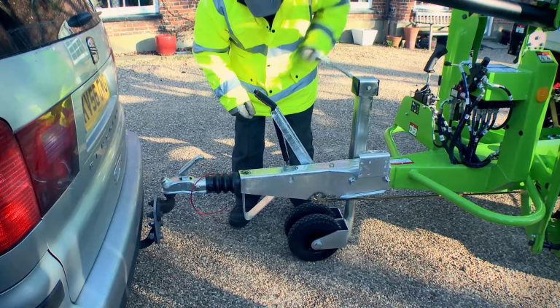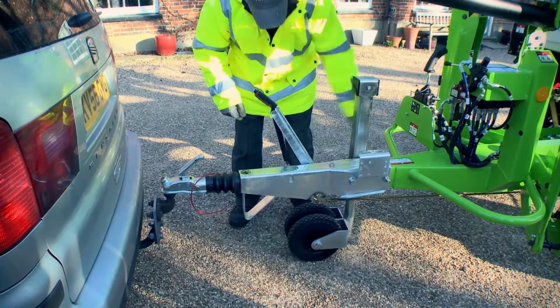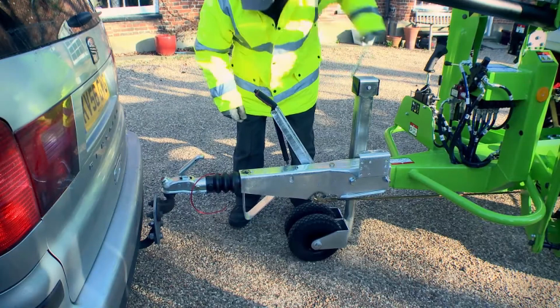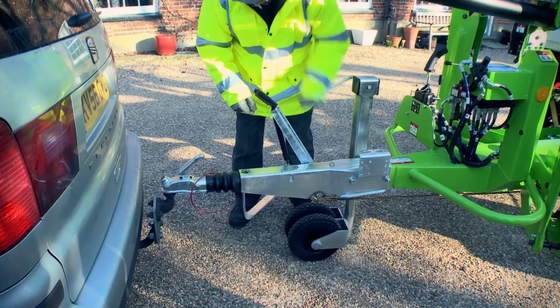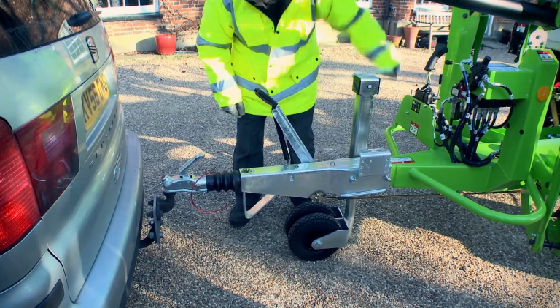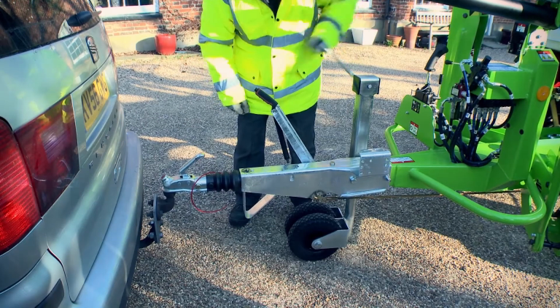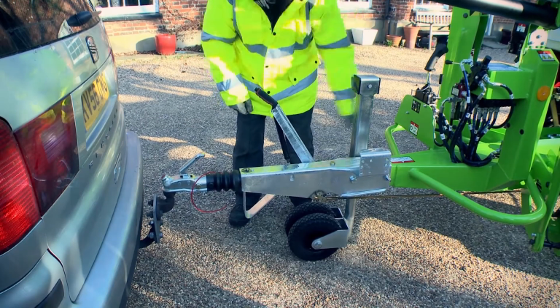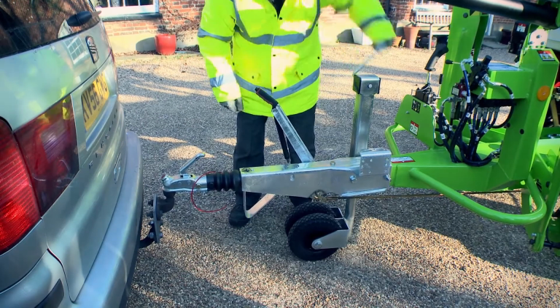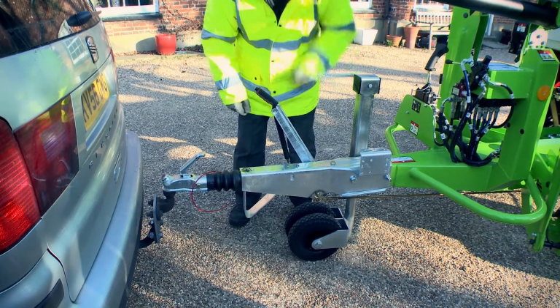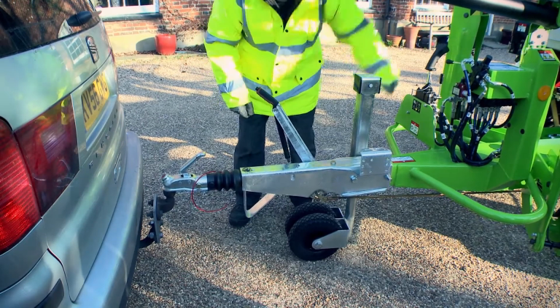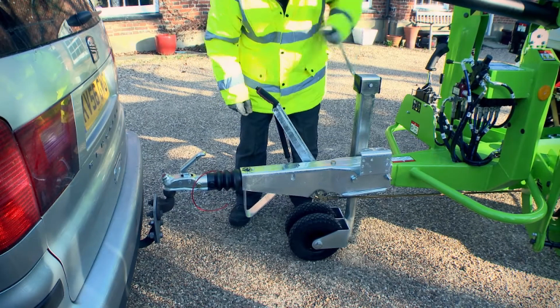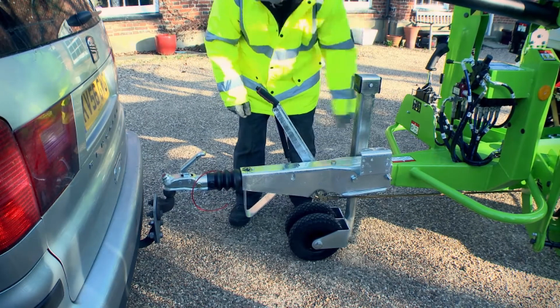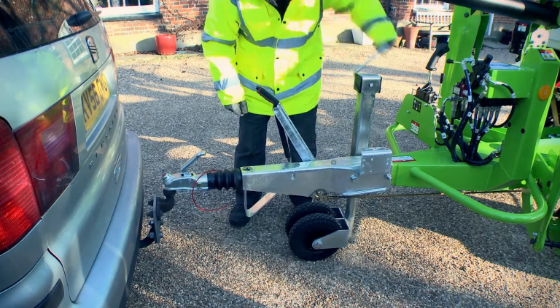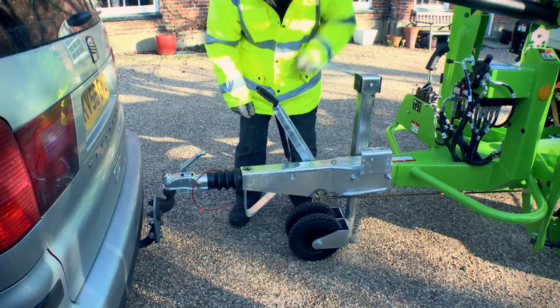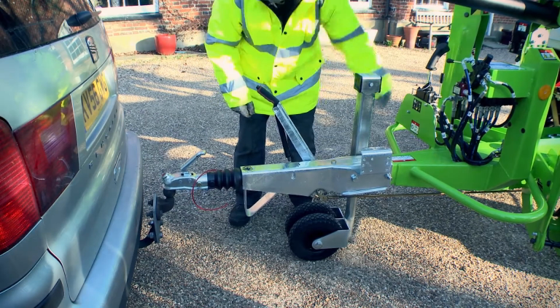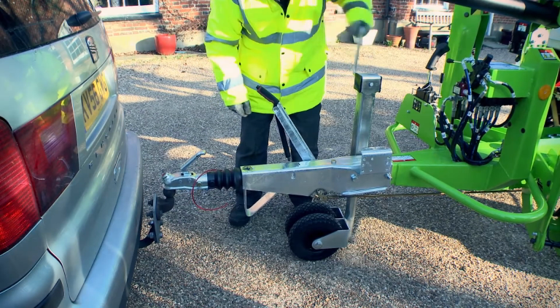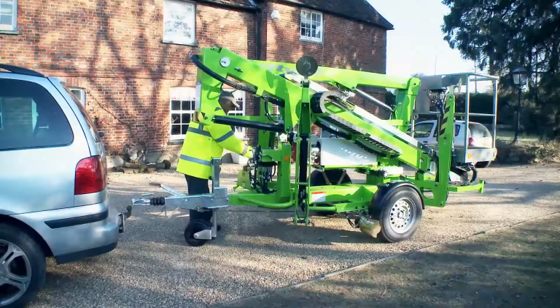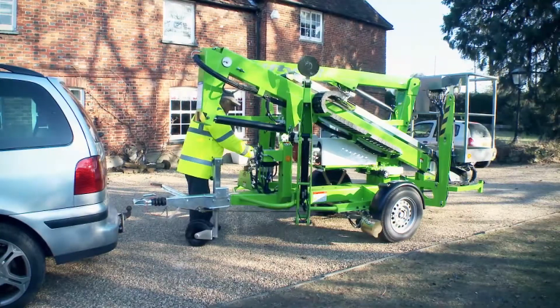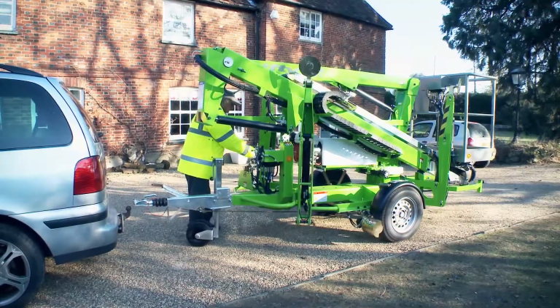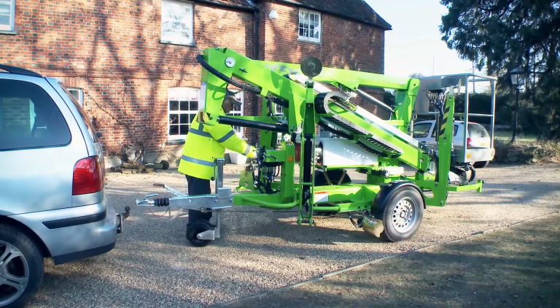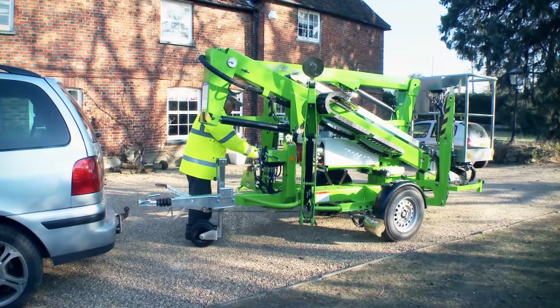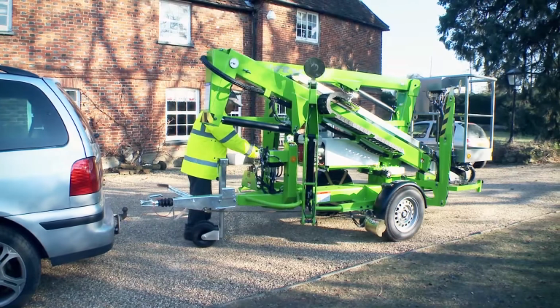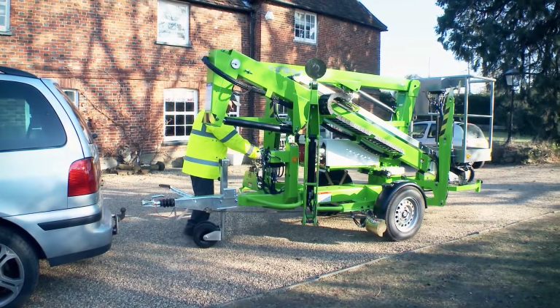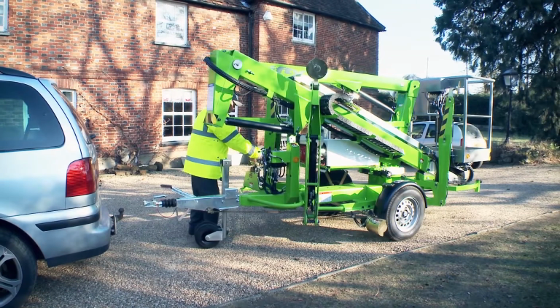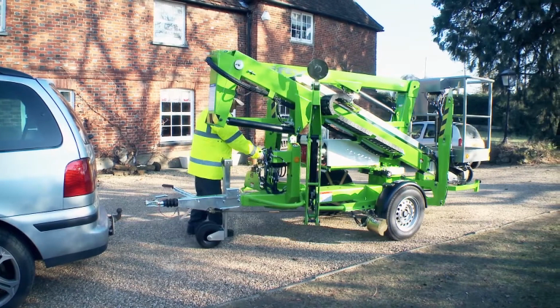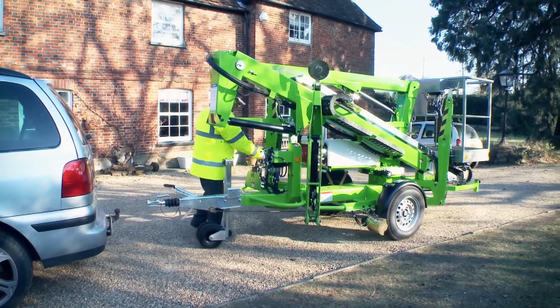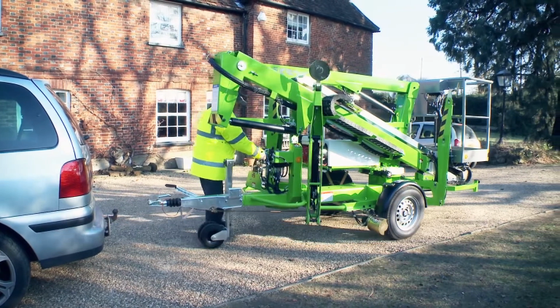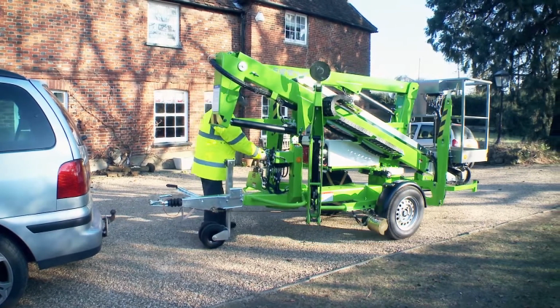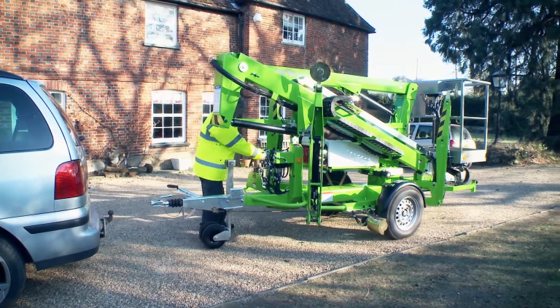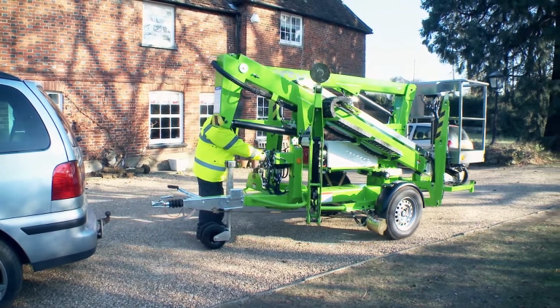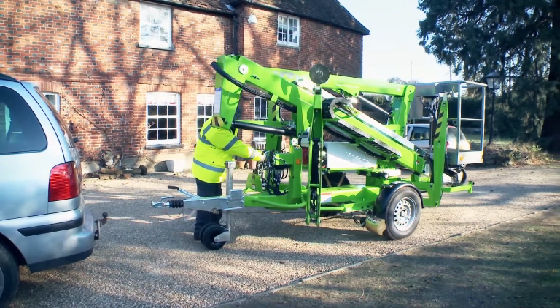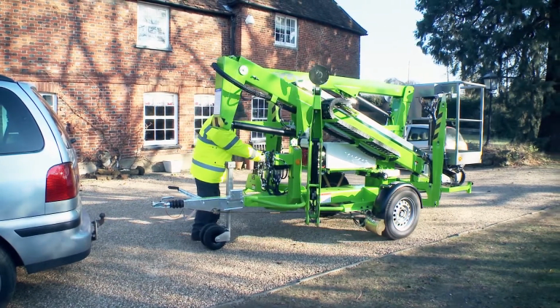Without assistance, one operator can unhitch and maneuver the trailer mount from one location to another in a safe and controlled manner.